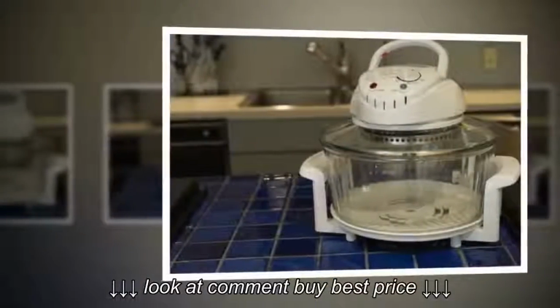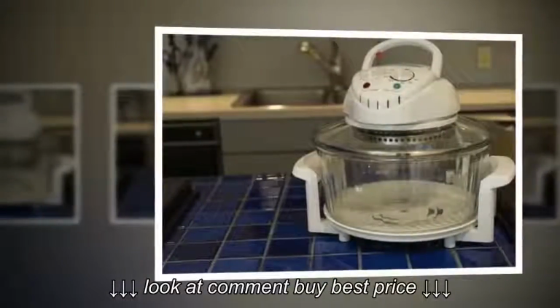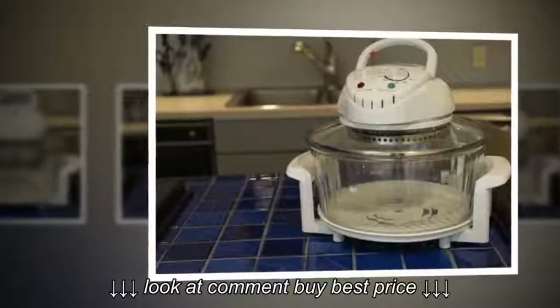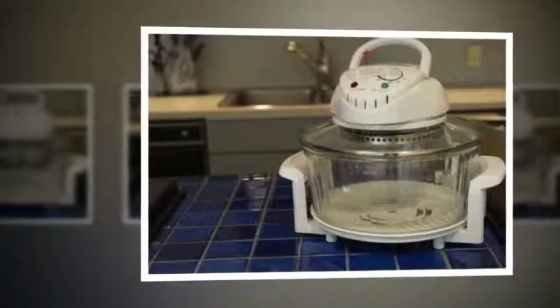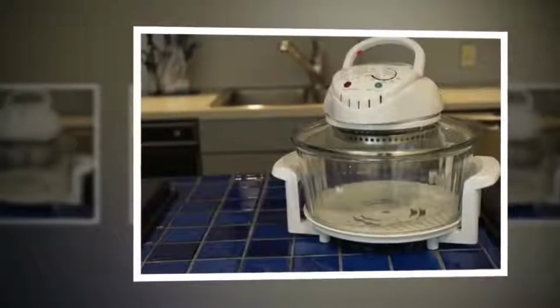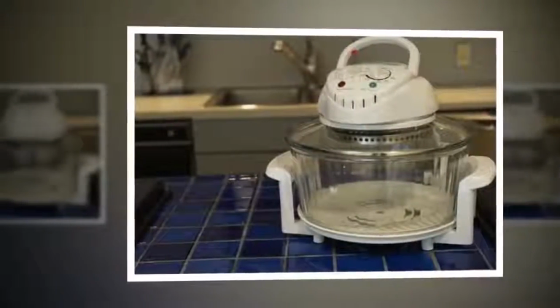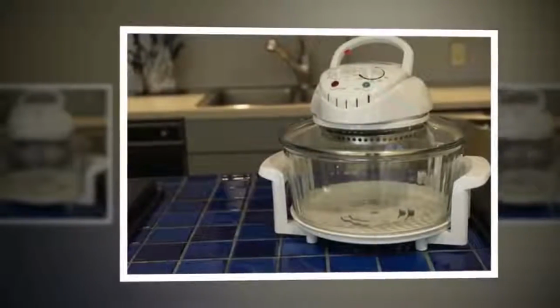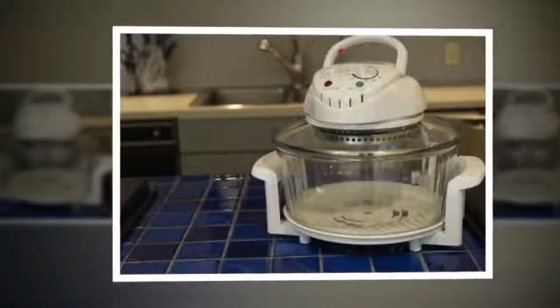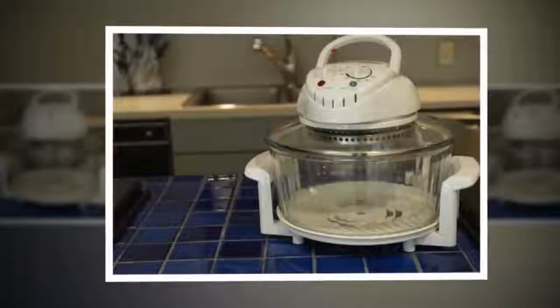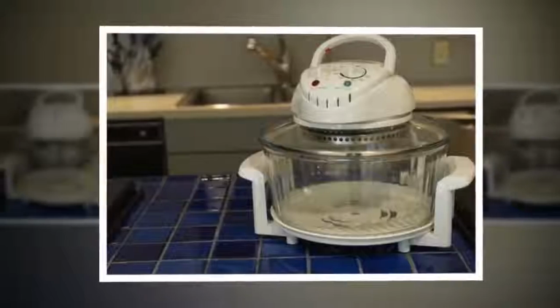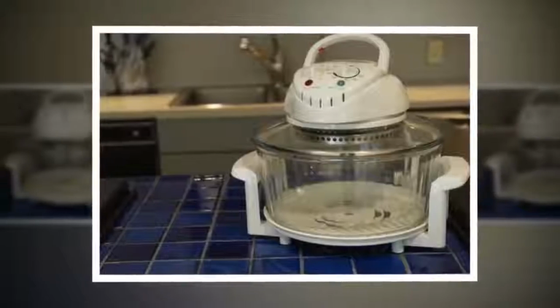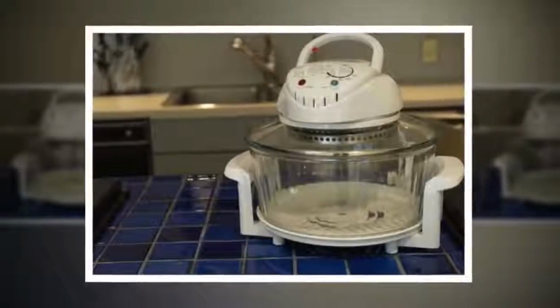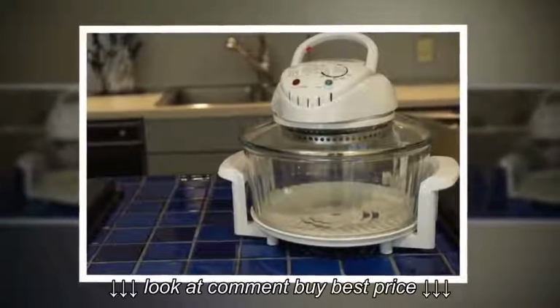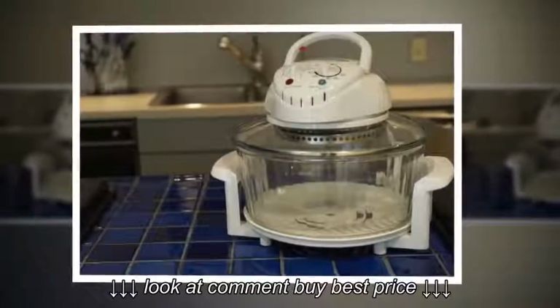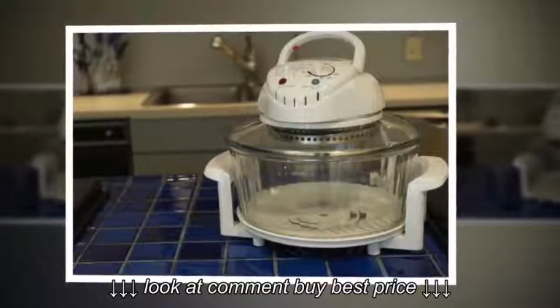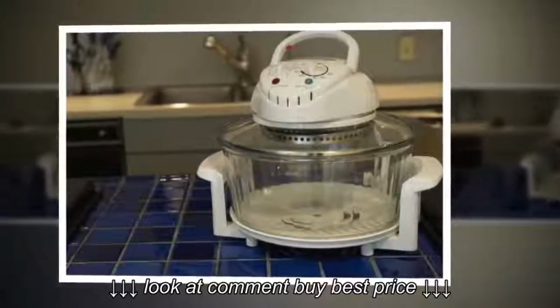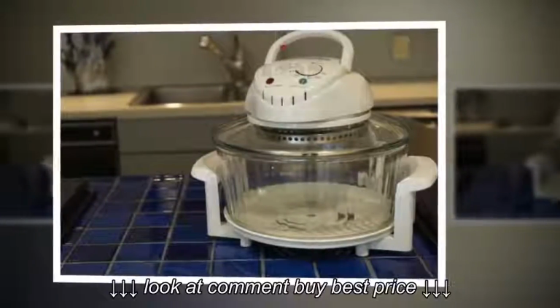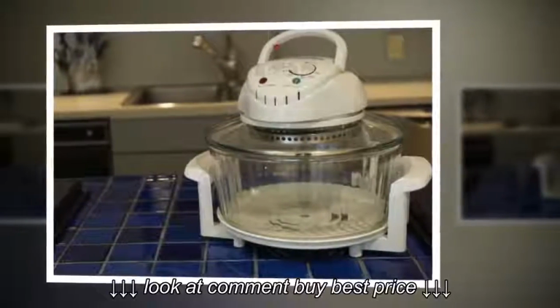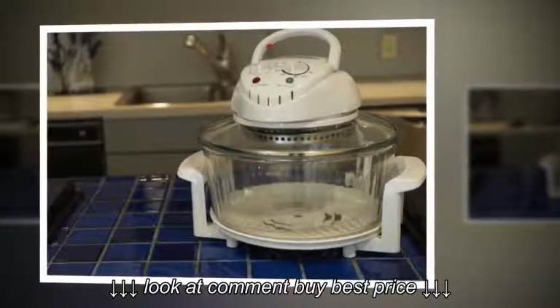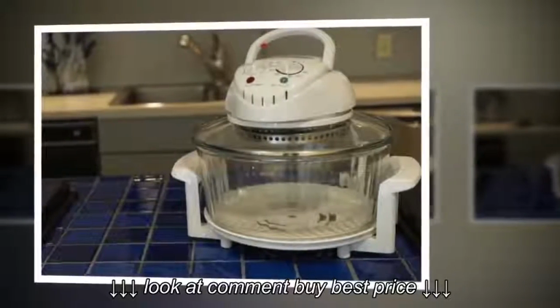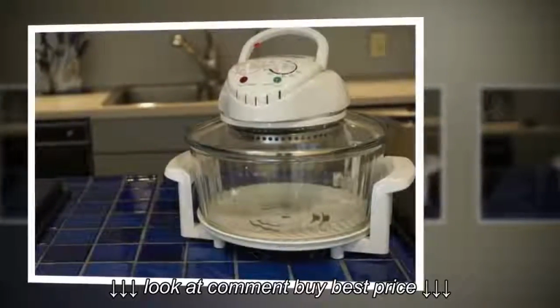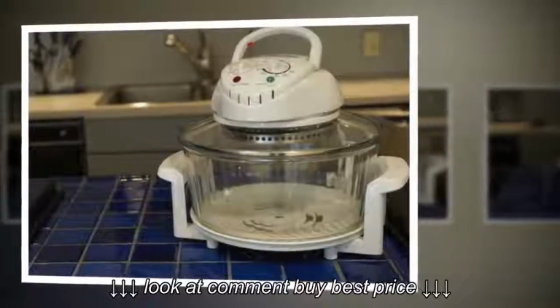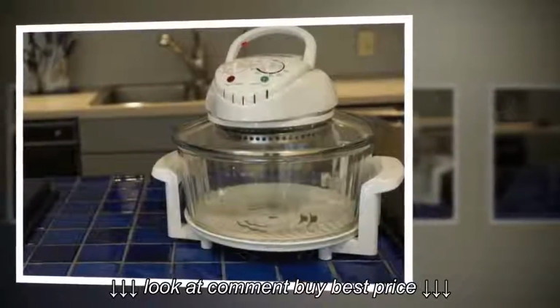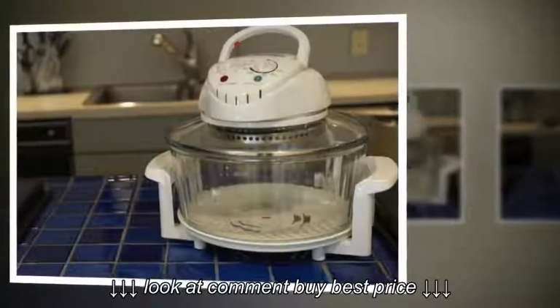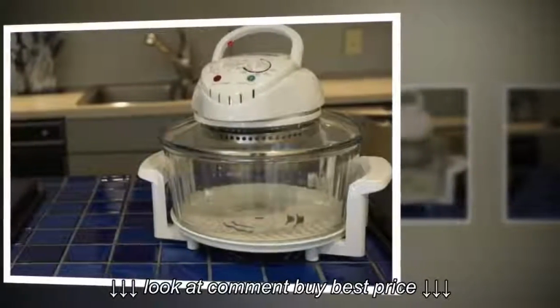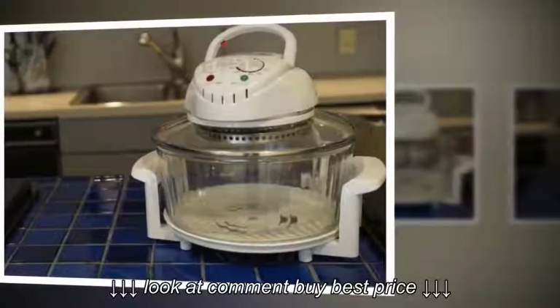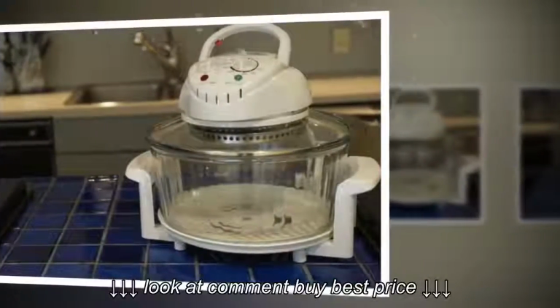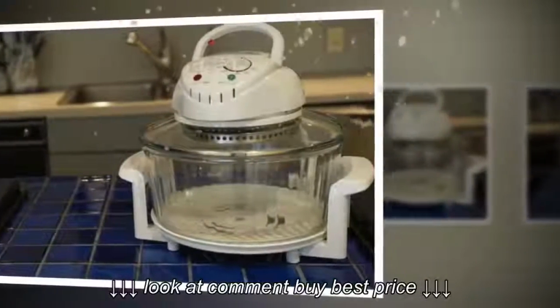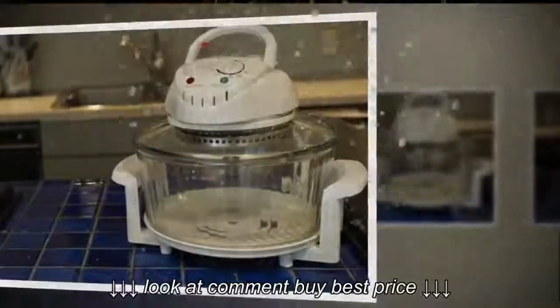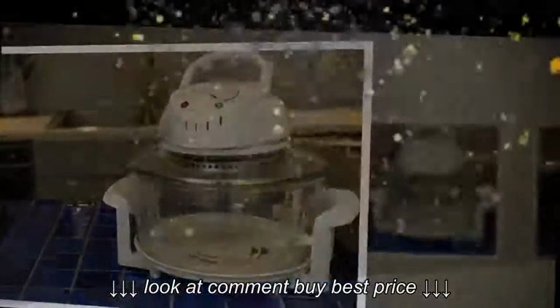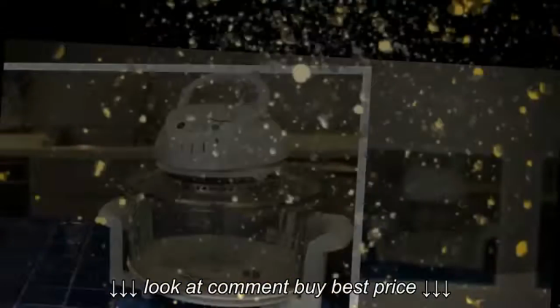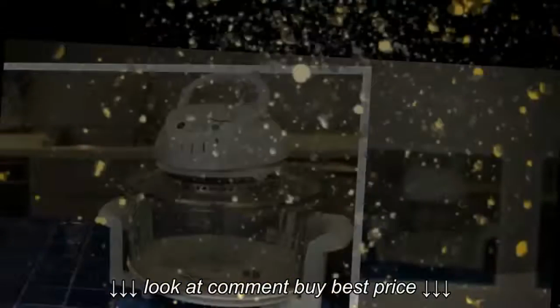You can grill, bake, steam, and roast very easily. This oven is simple in look and easy to use.